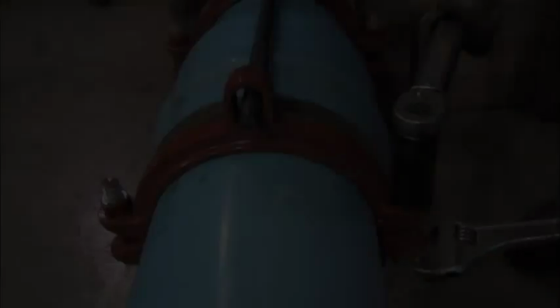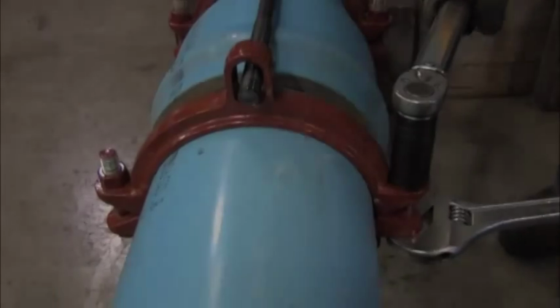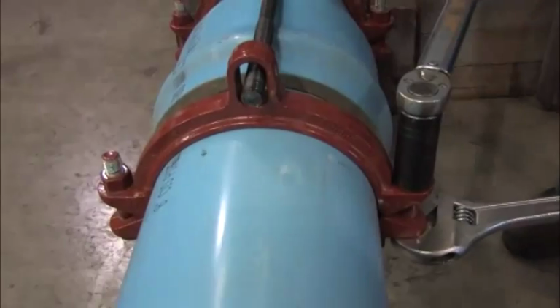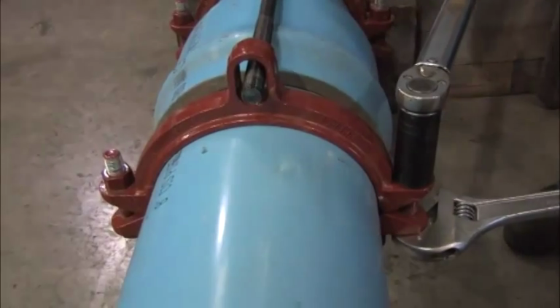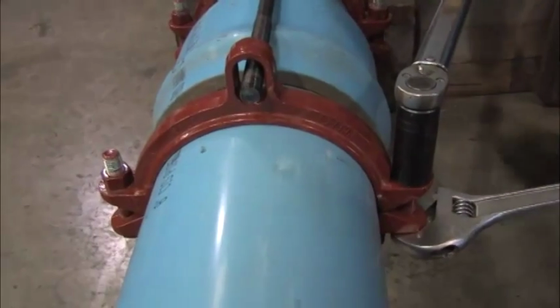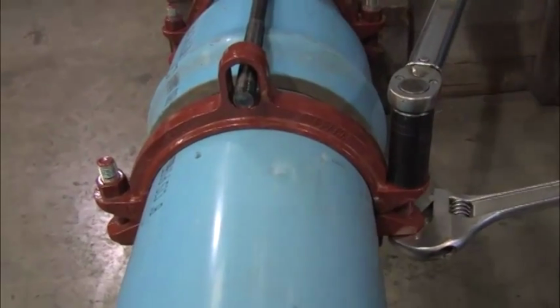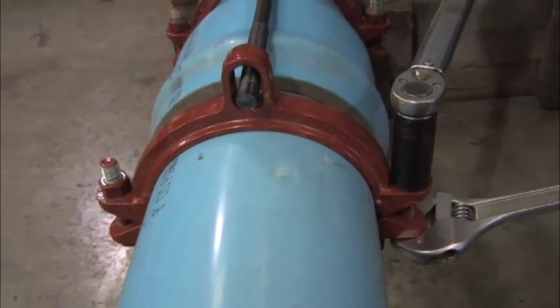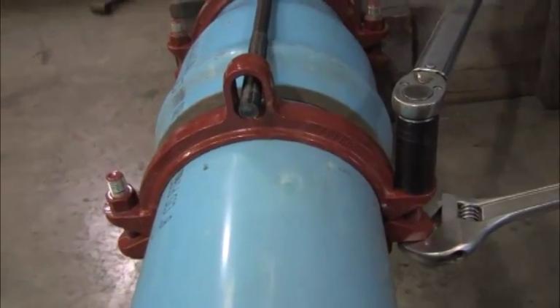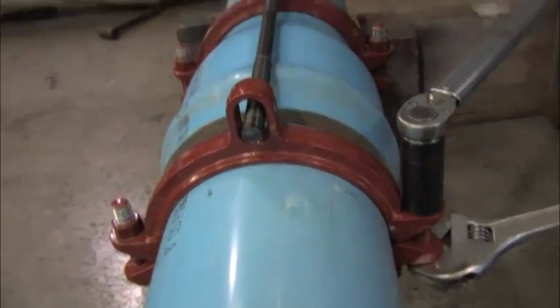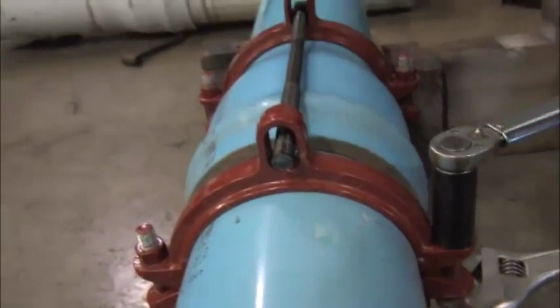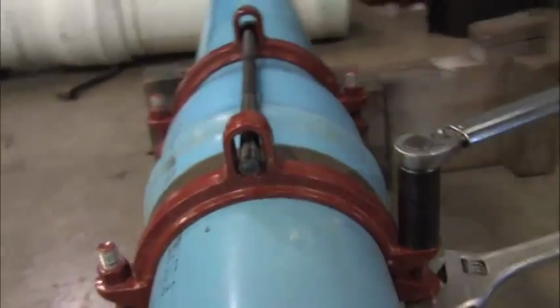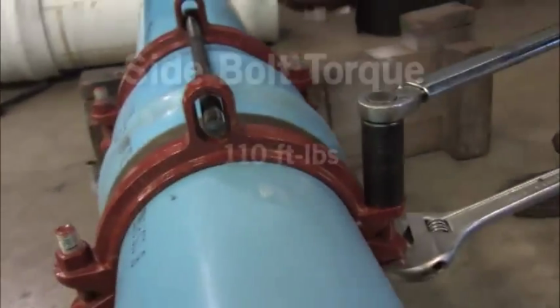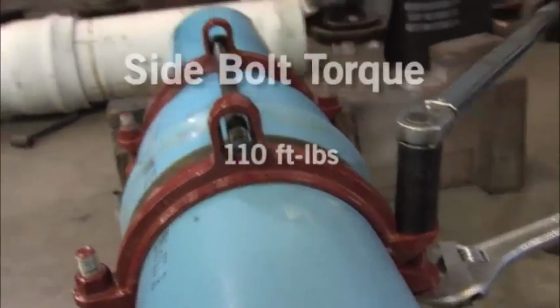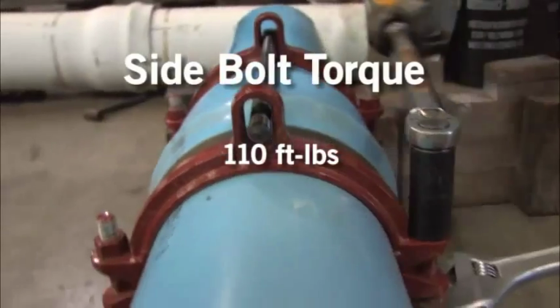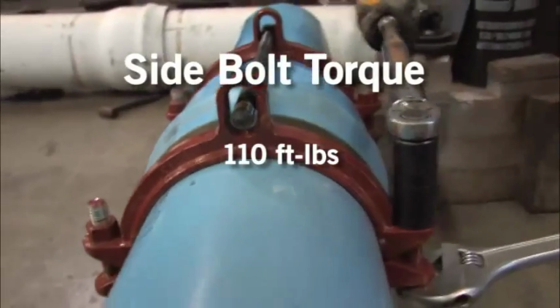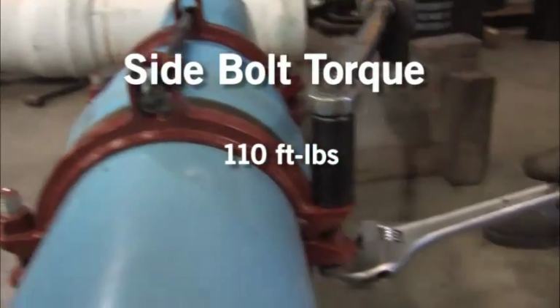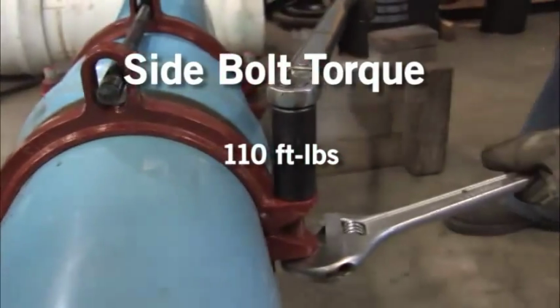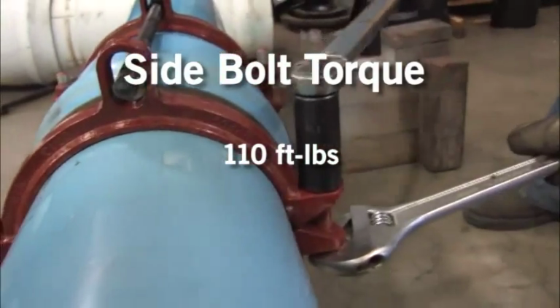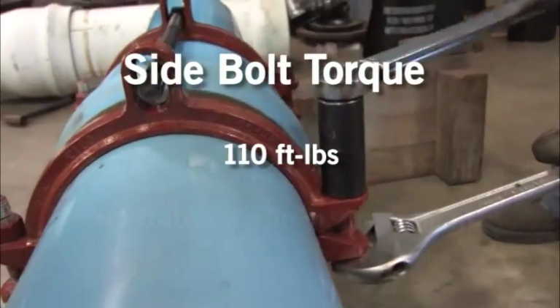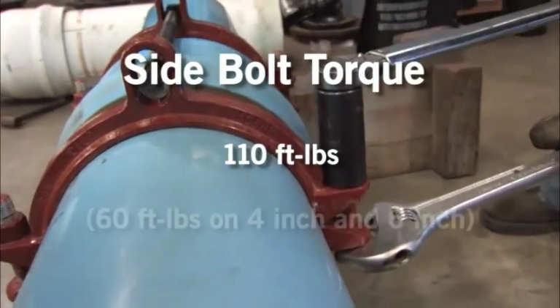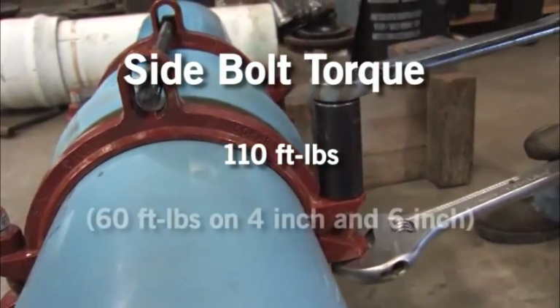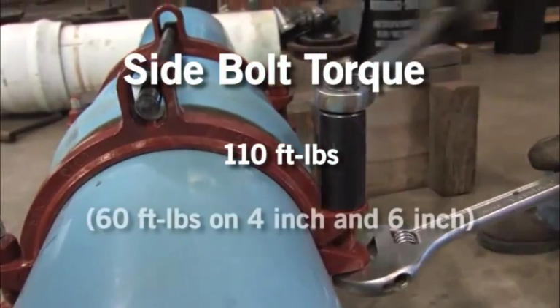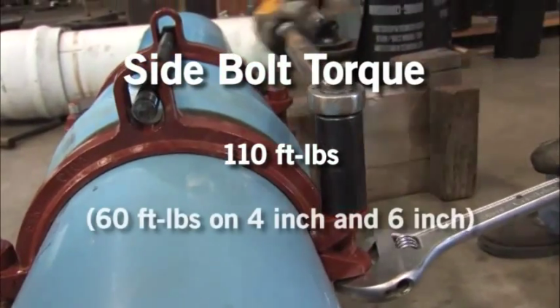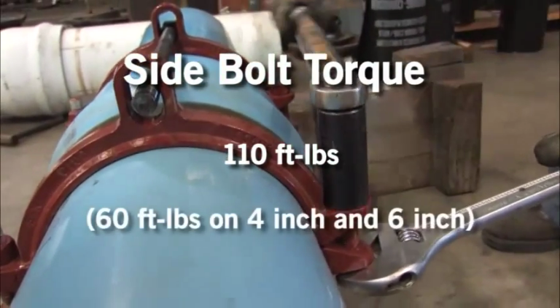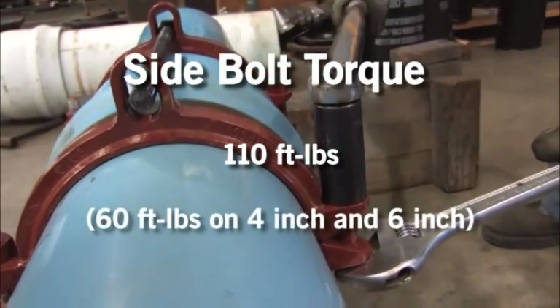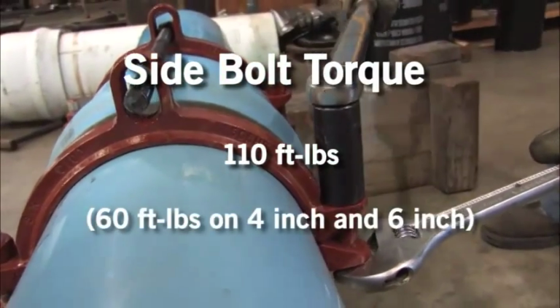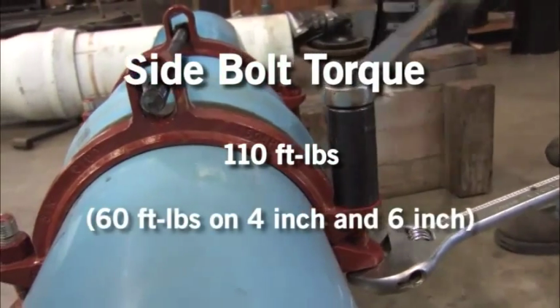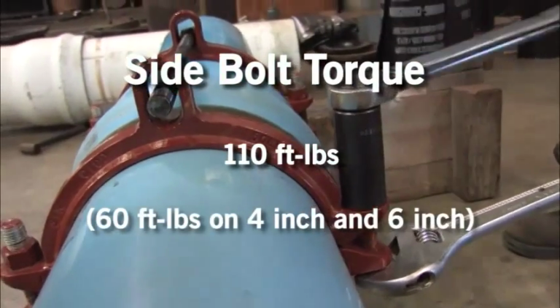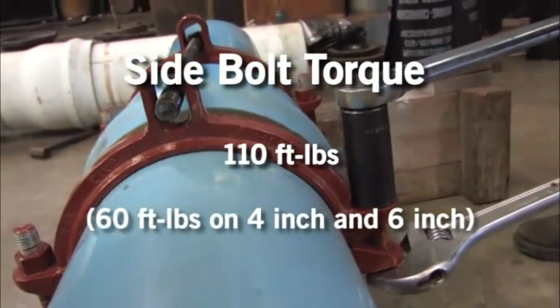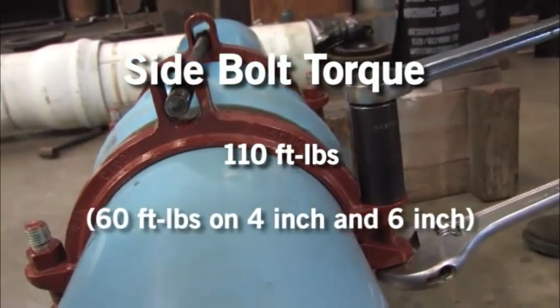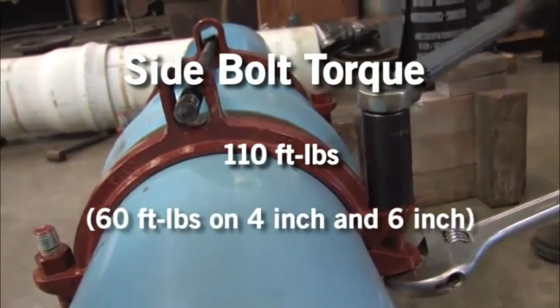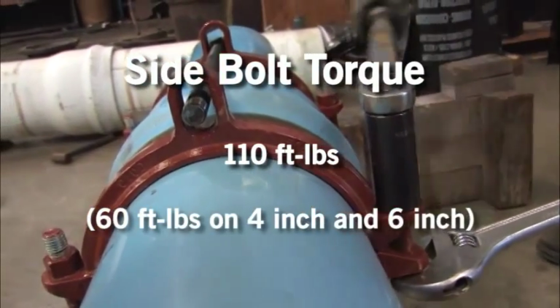Tighten the side bolts evenly to 110 foot-pounds — 60 foot-pounds on 4 inch and 6 inch.